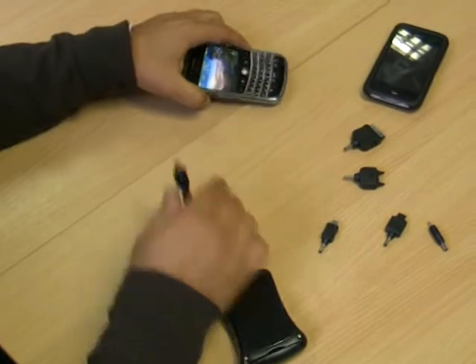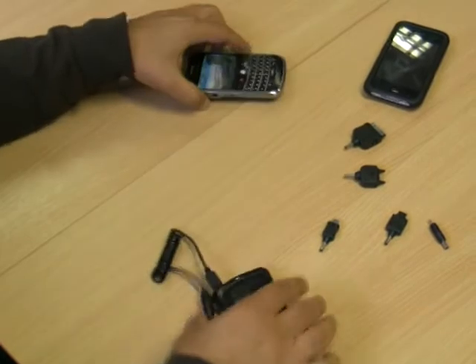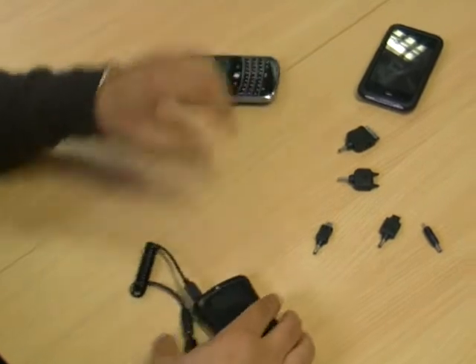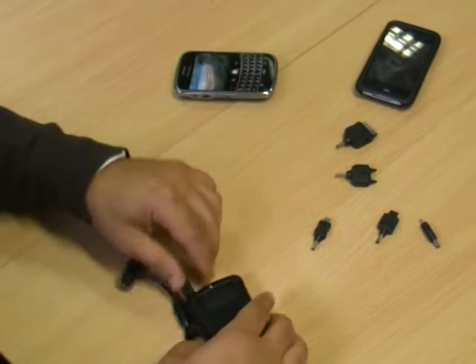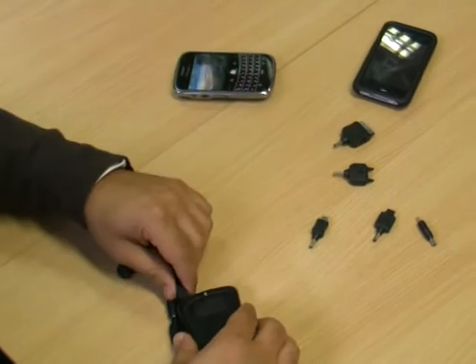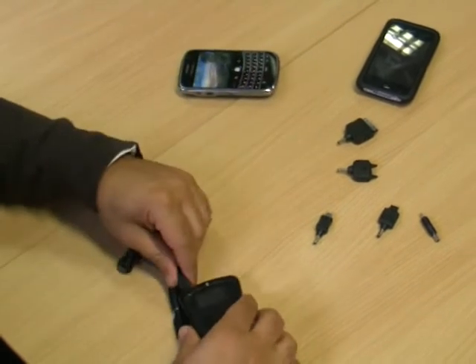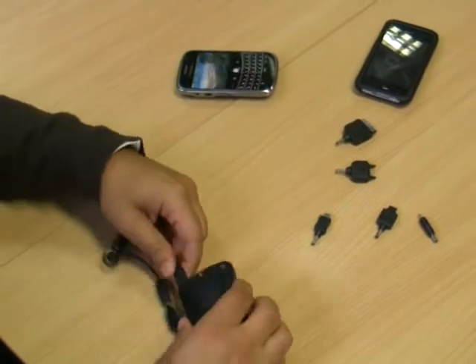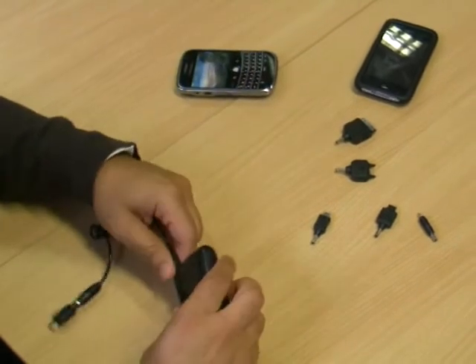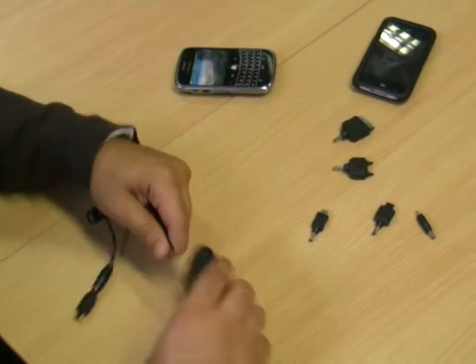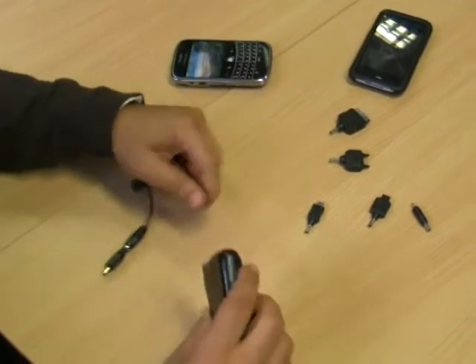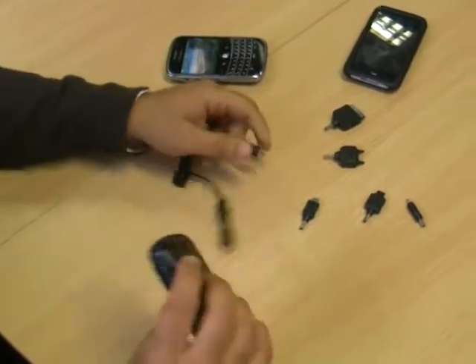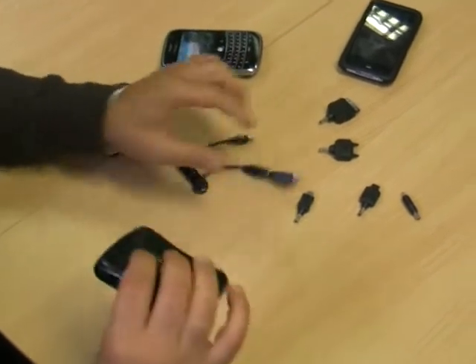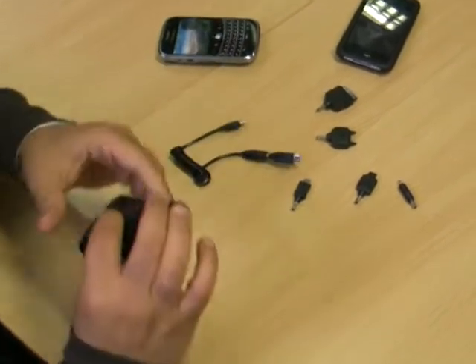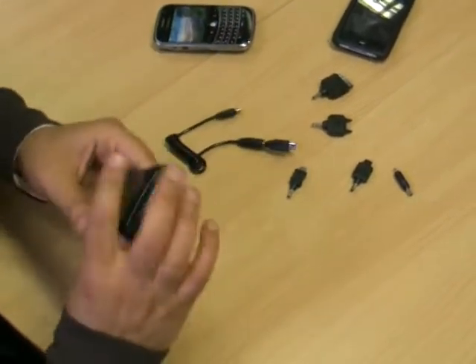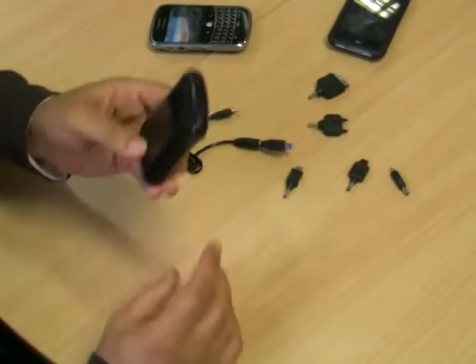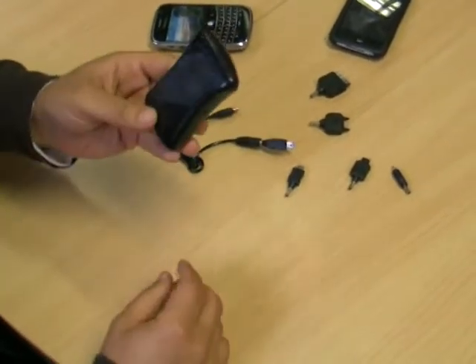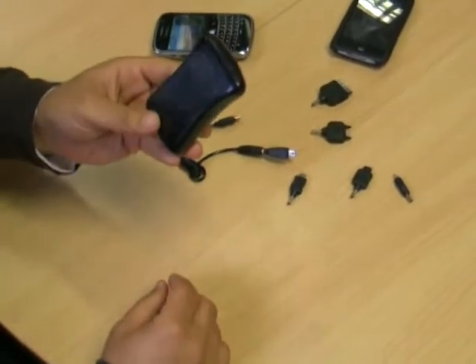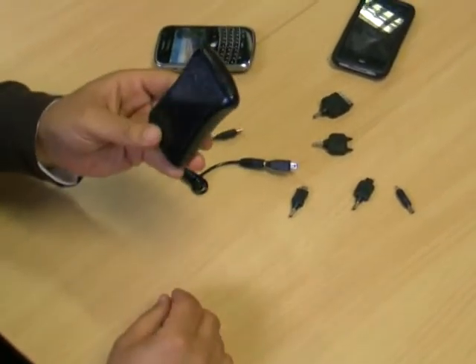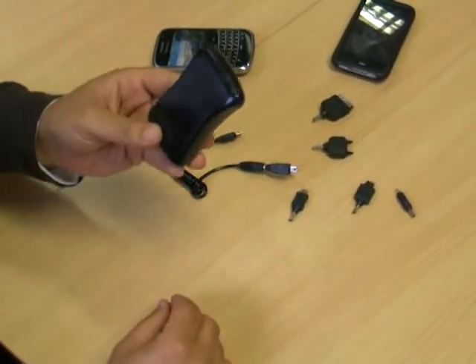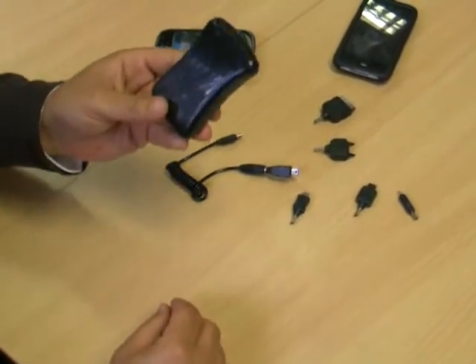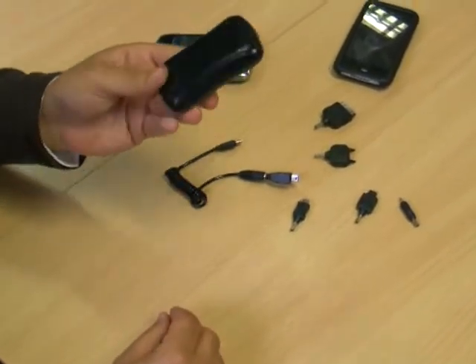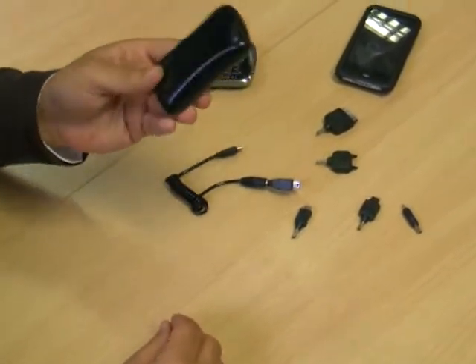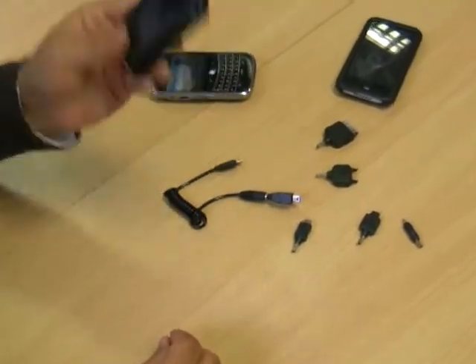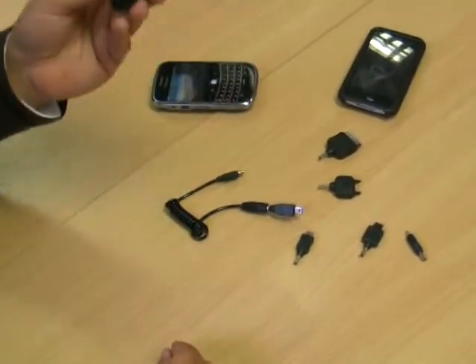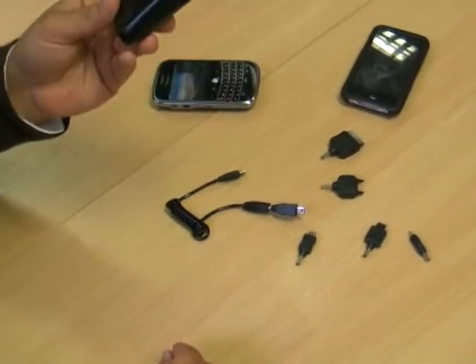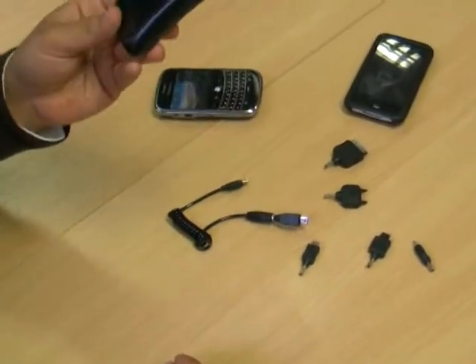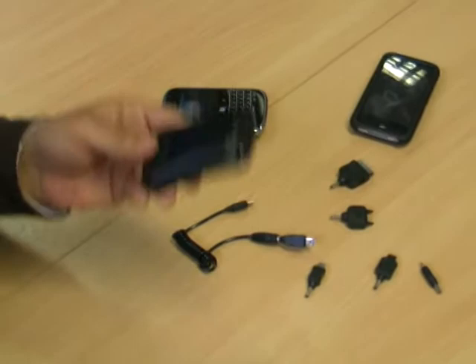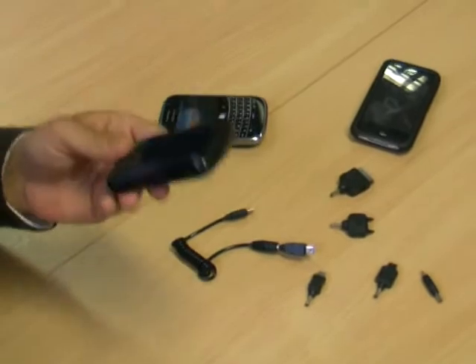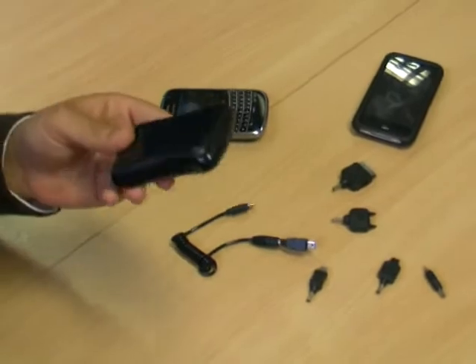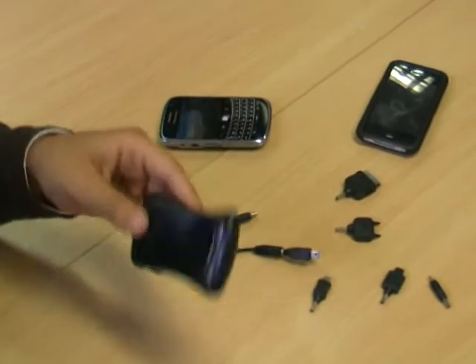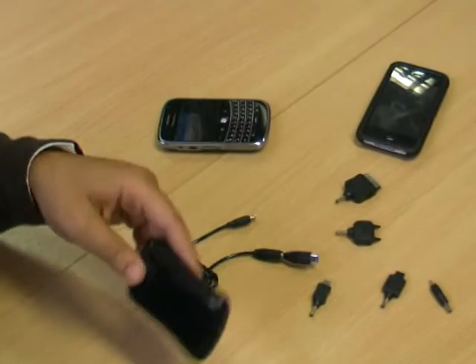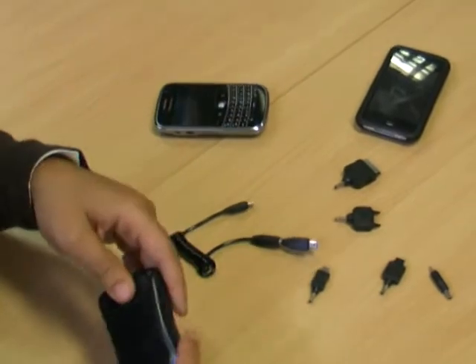The Eogen doesn't have any battery within it, so as long as you've got an arm, you can charge your phone.